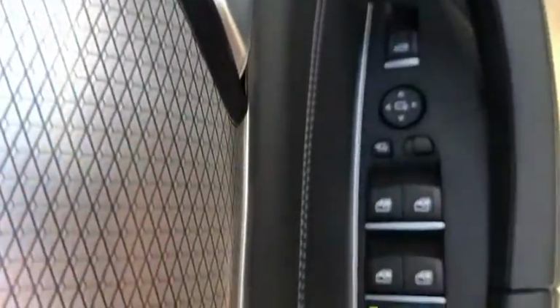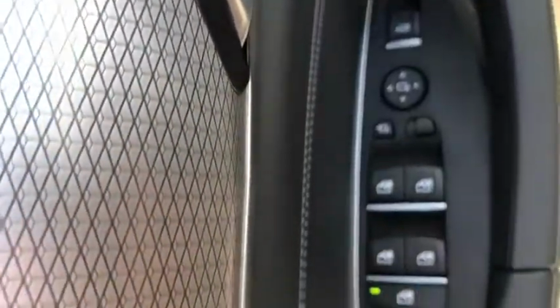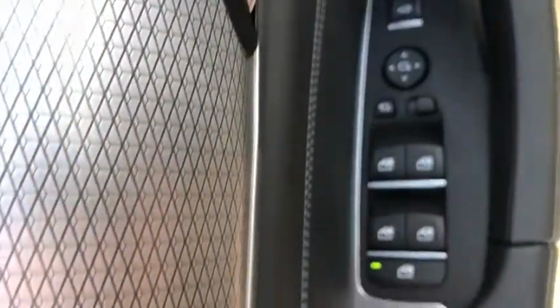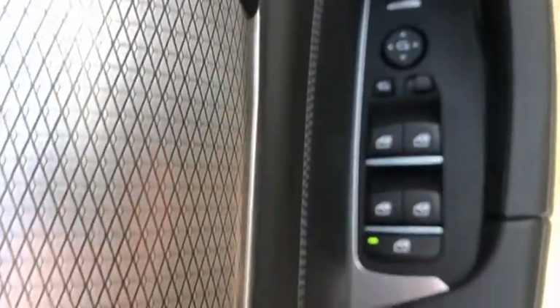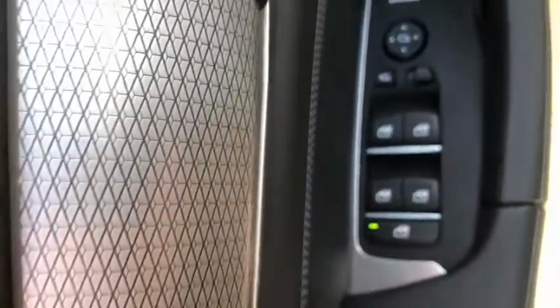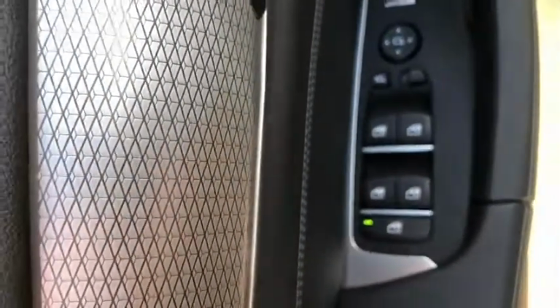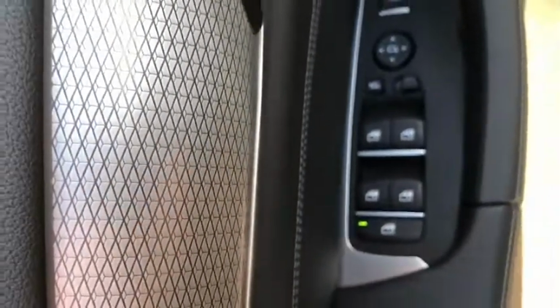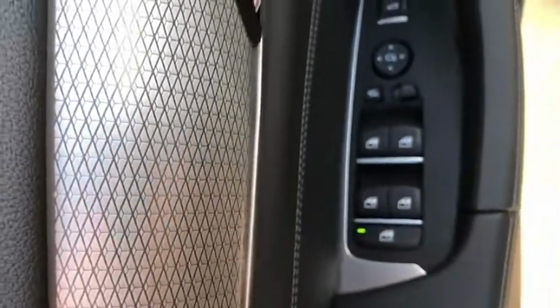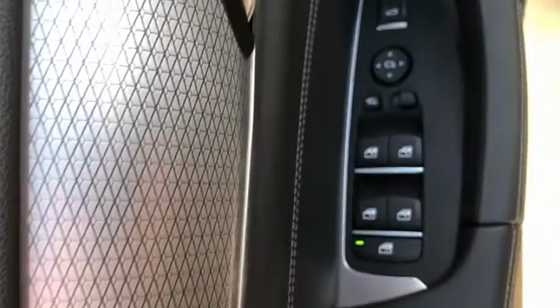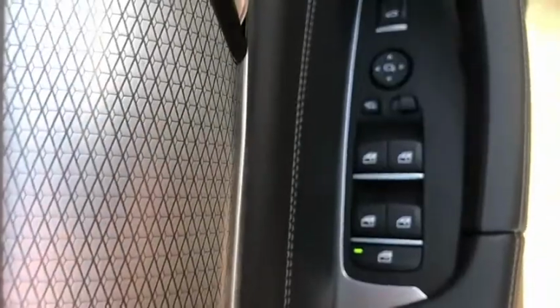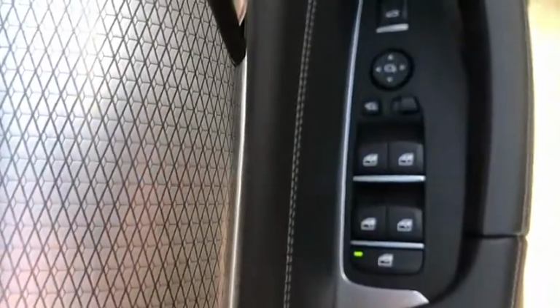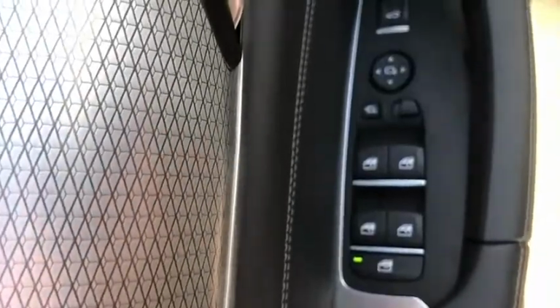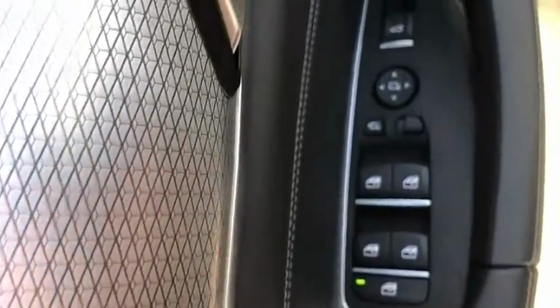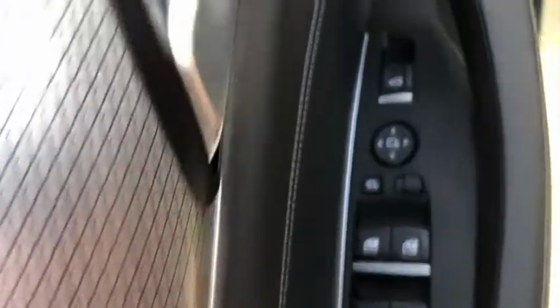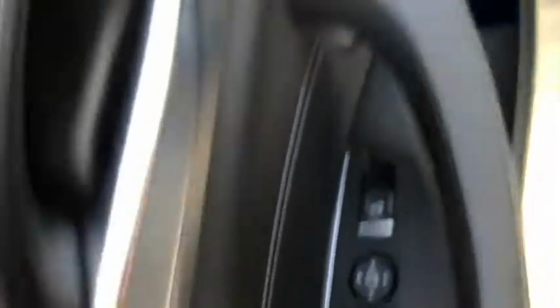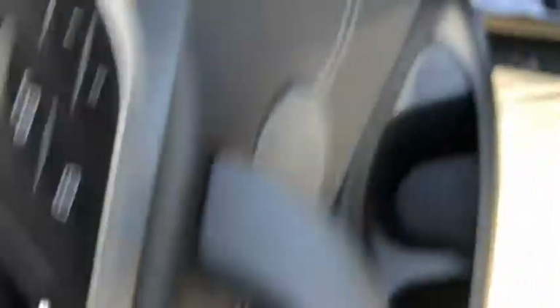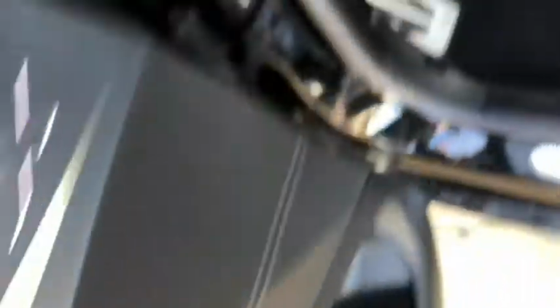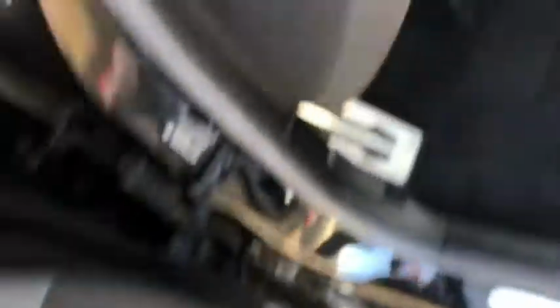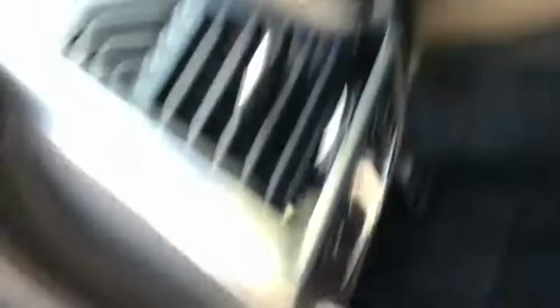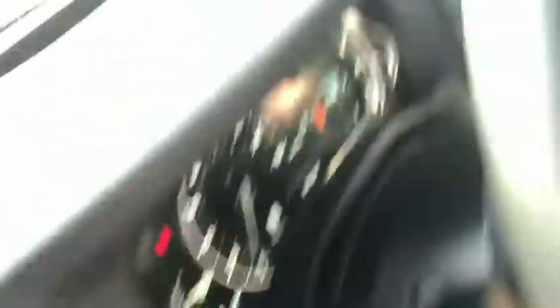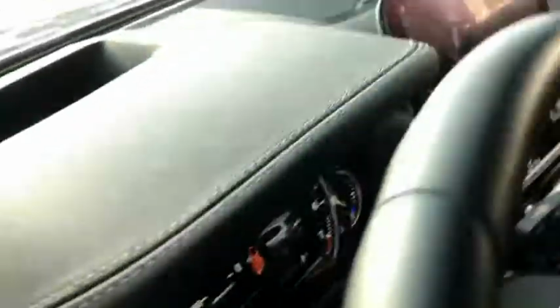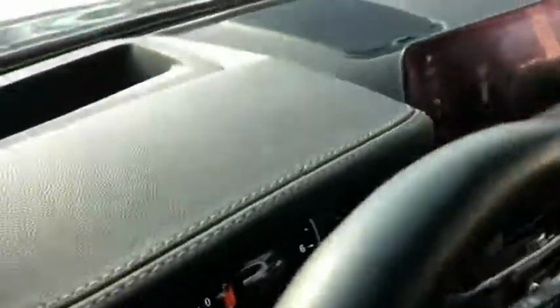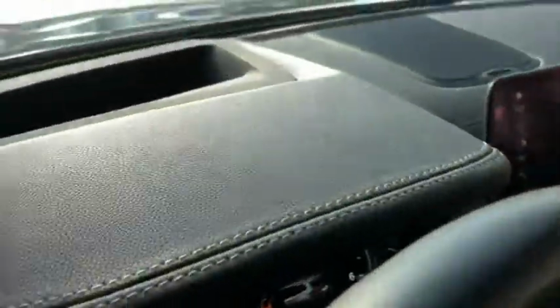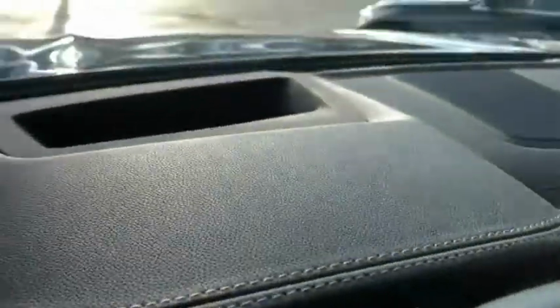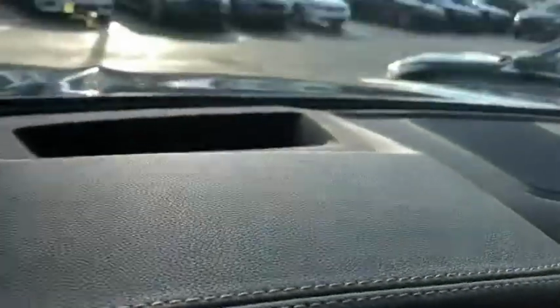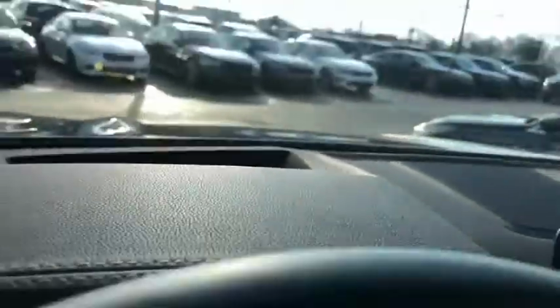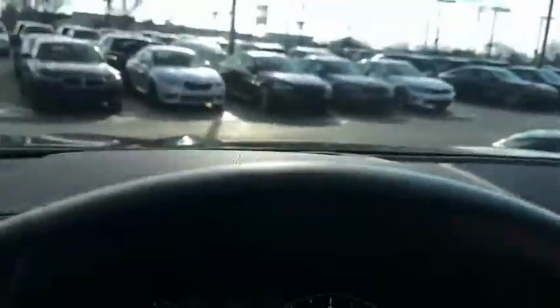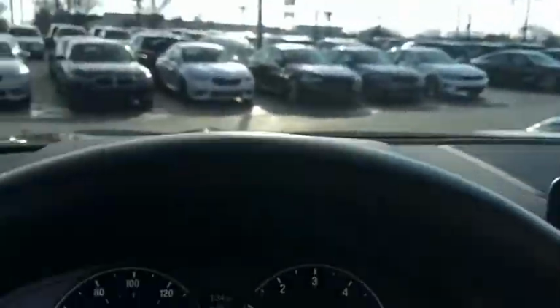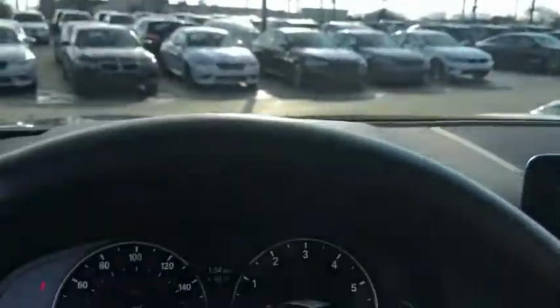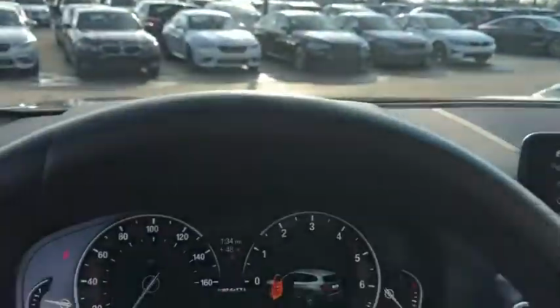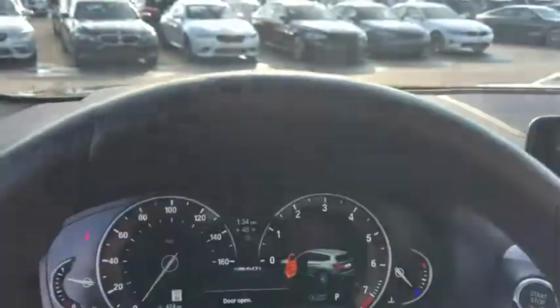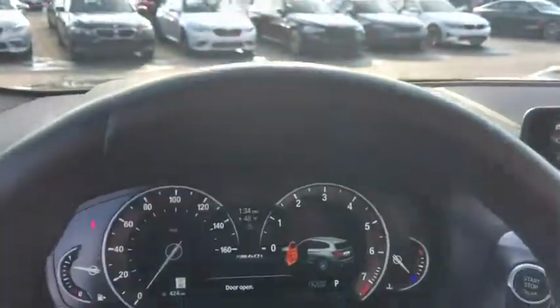Heated steering wheel, power windows, heated front seats, rear window defroster, tachometer, panic alarm.